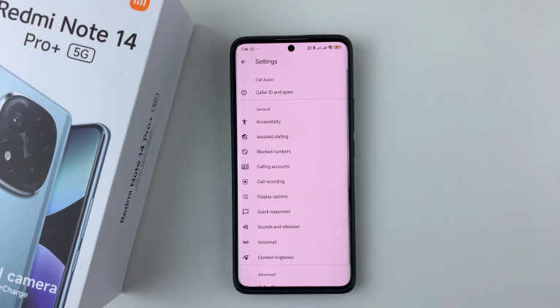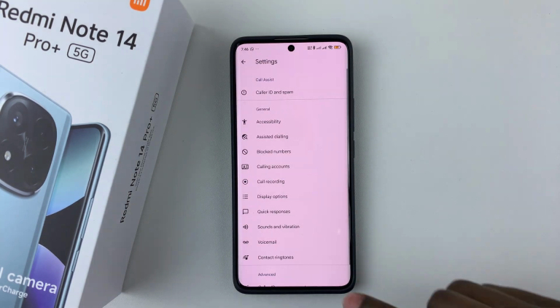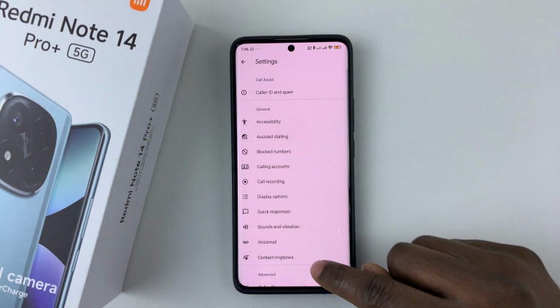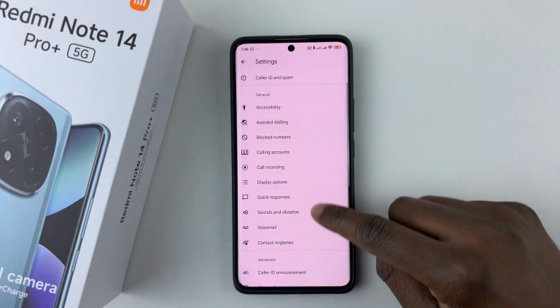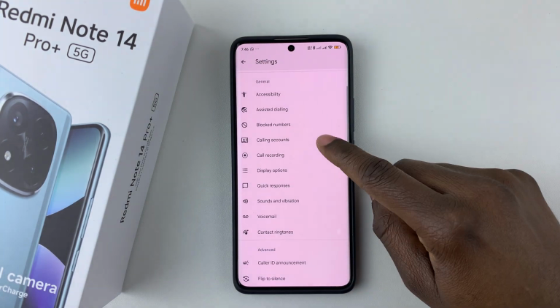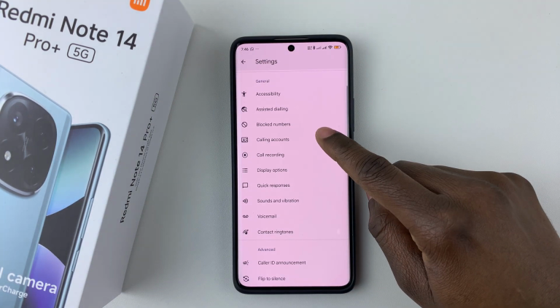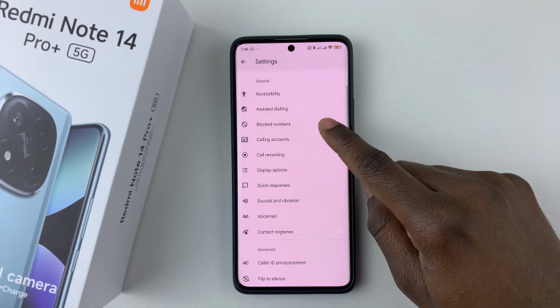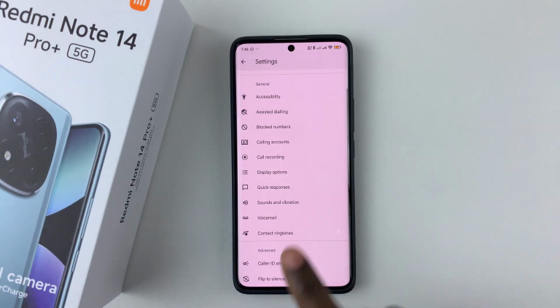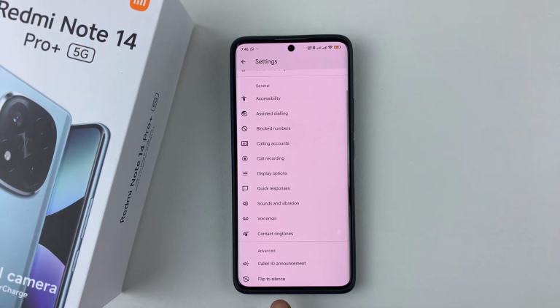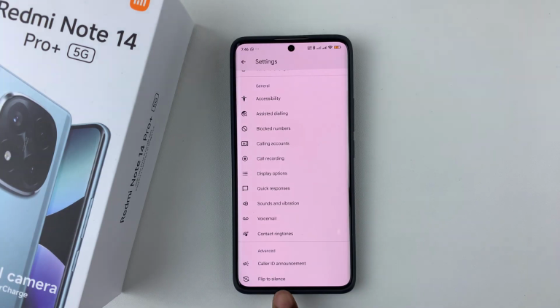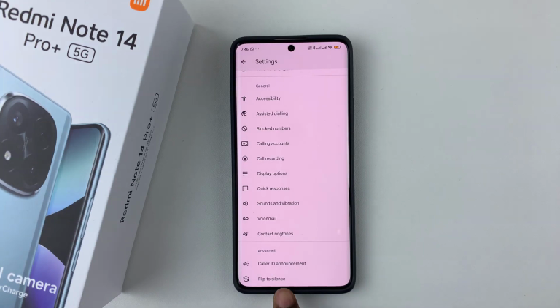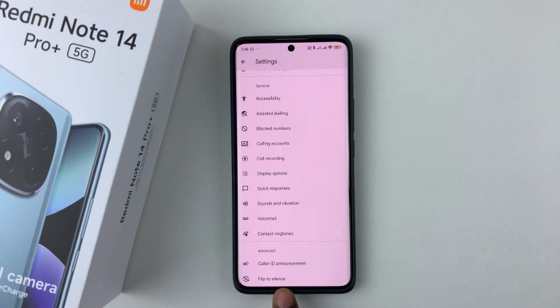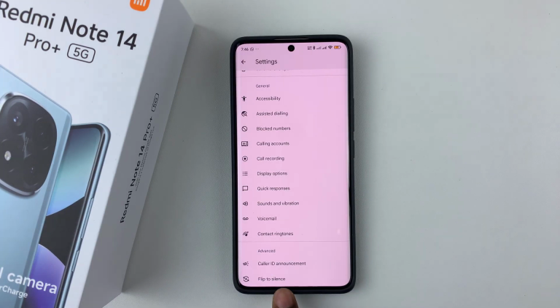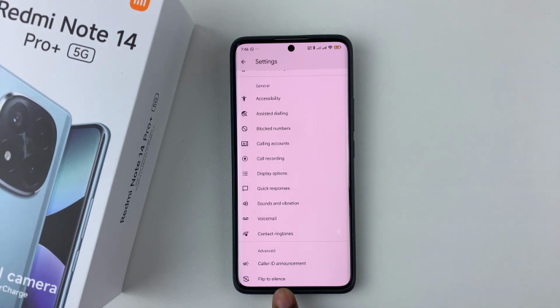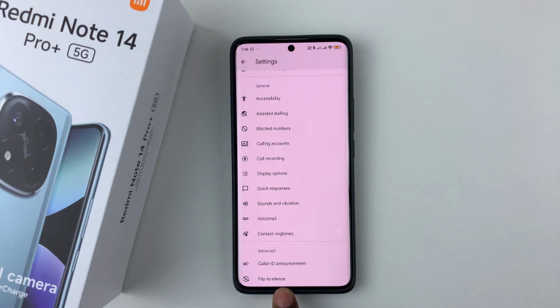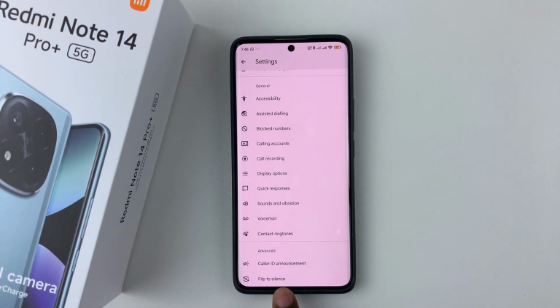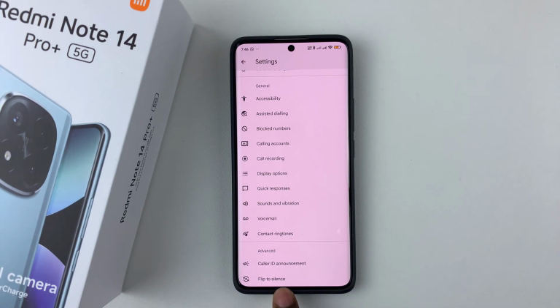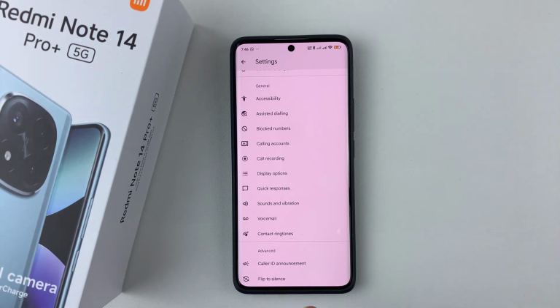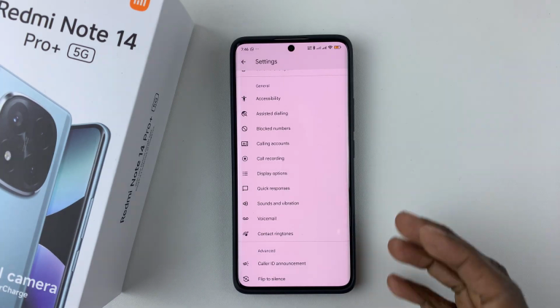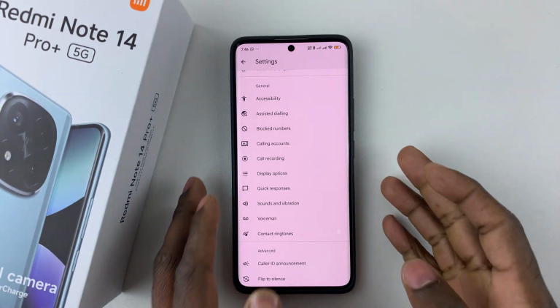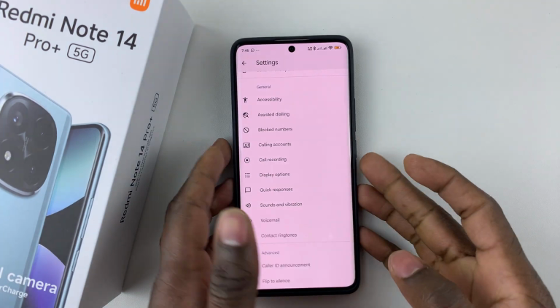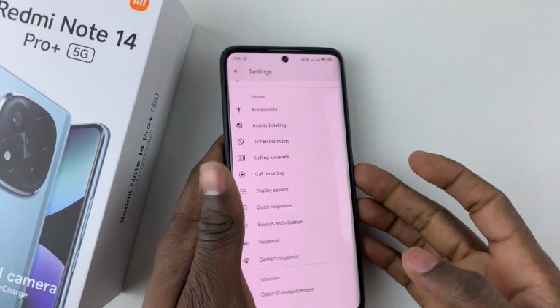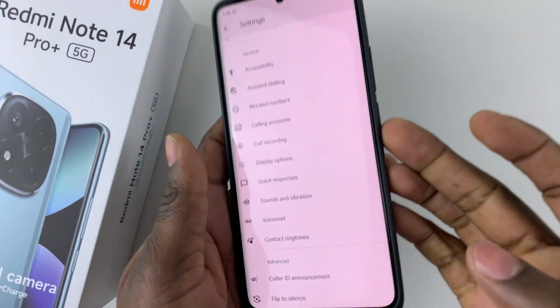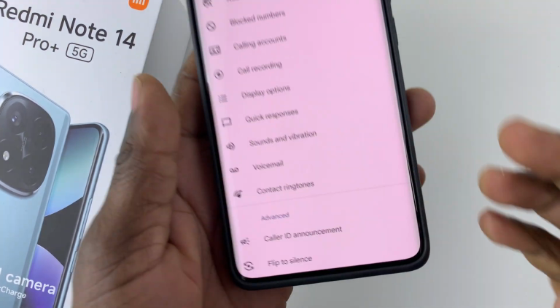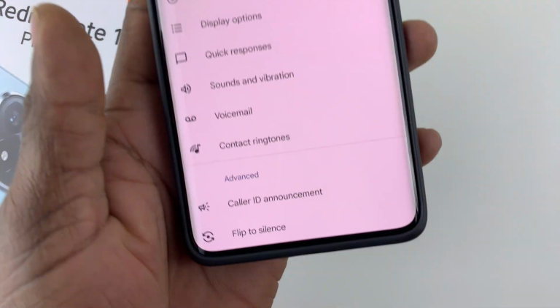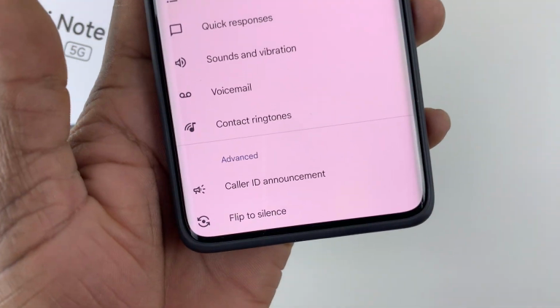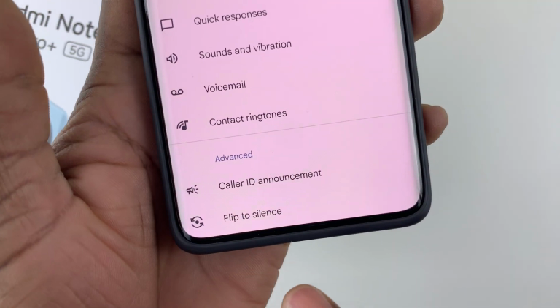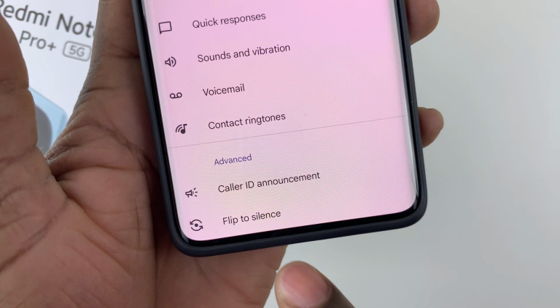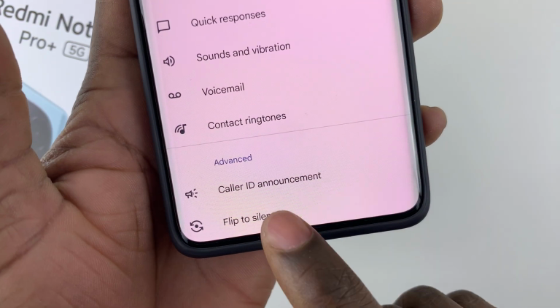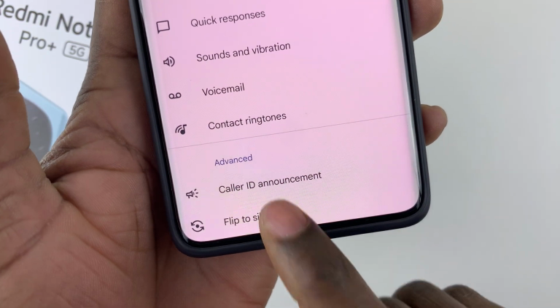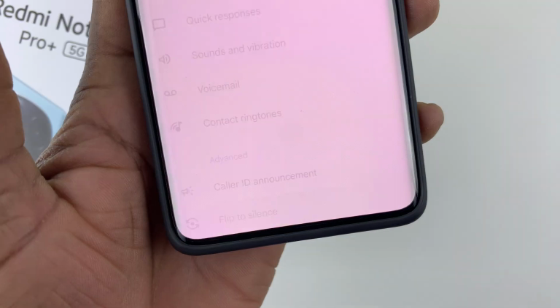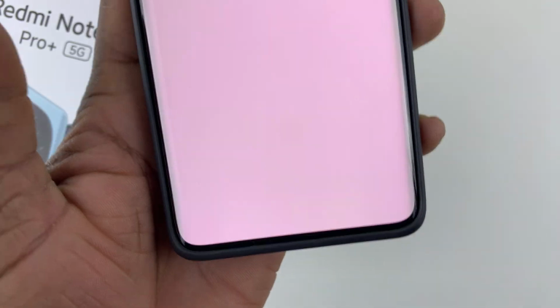Scroll down to the bottom until you see the option flip to silence. Here it is — flip to silence — simply tap on it.